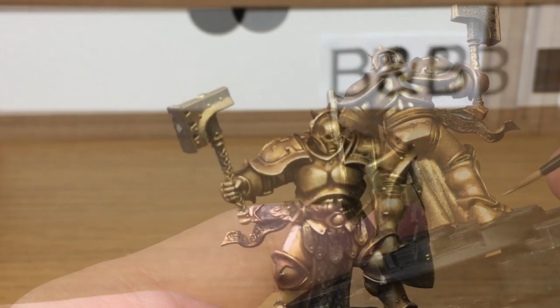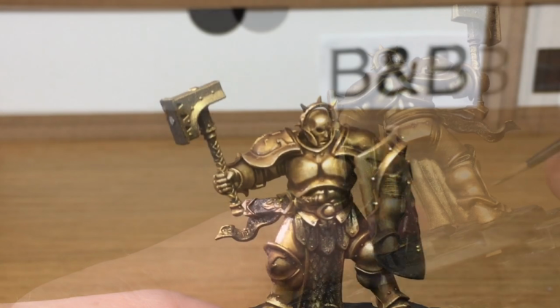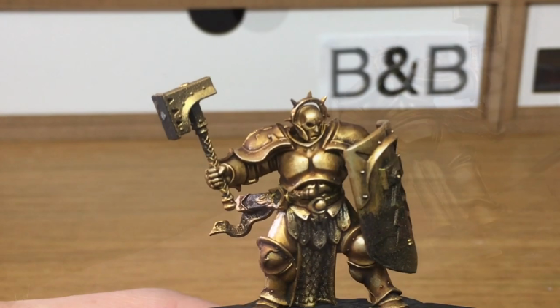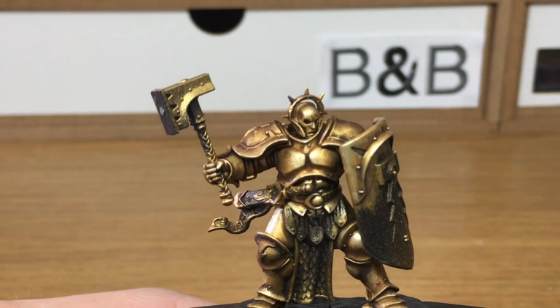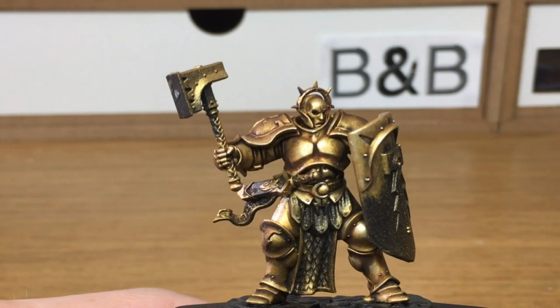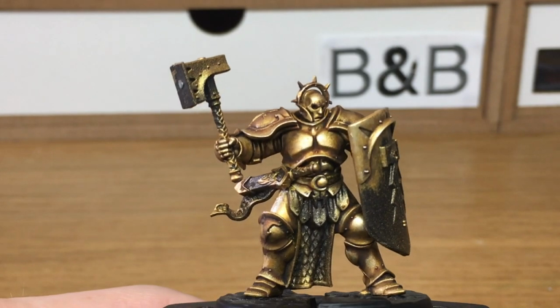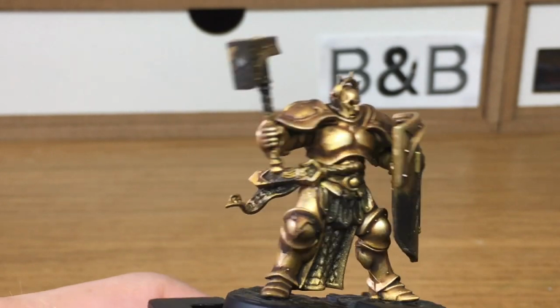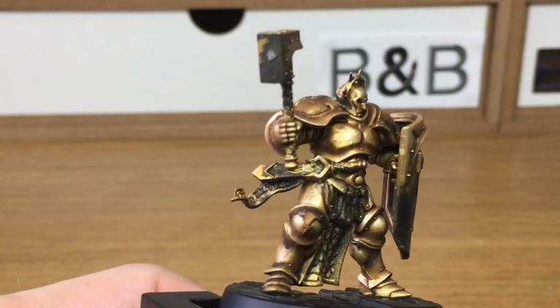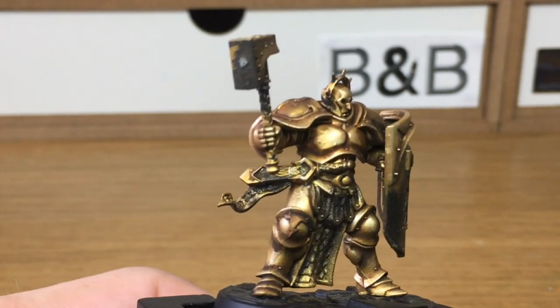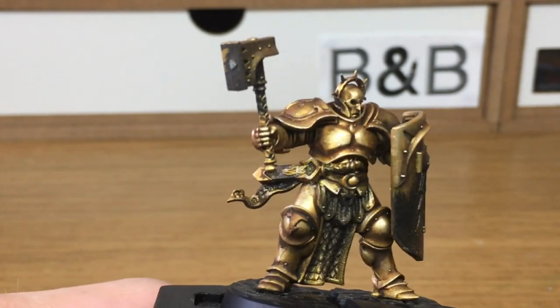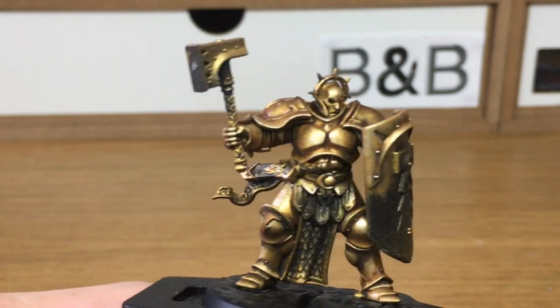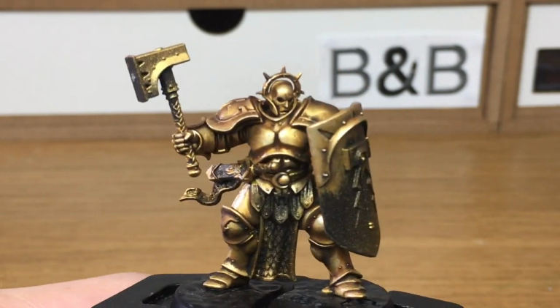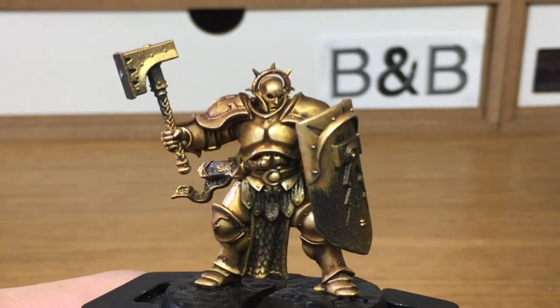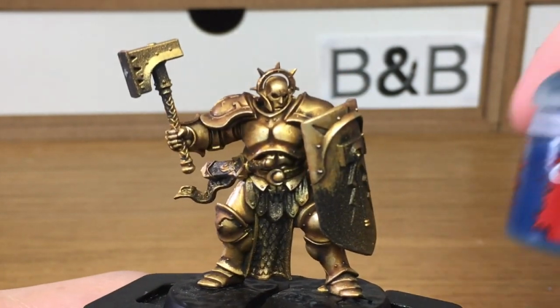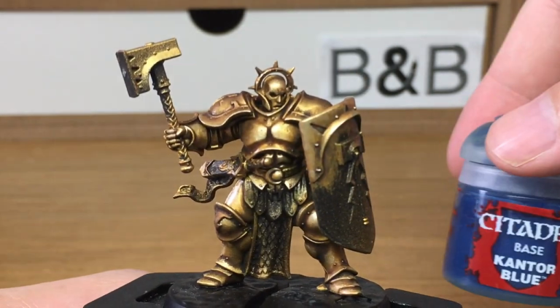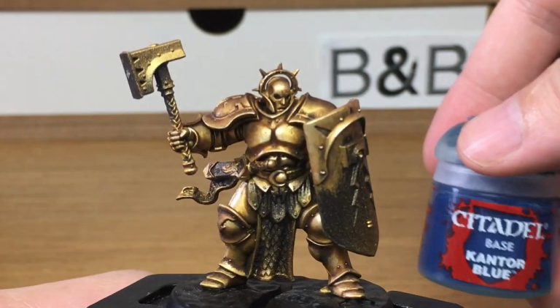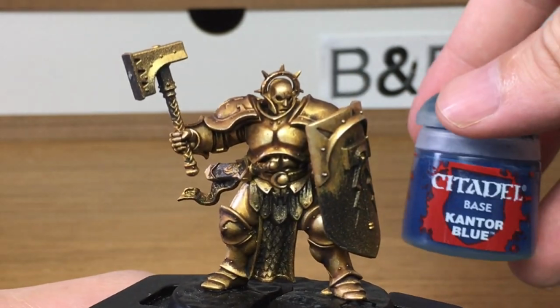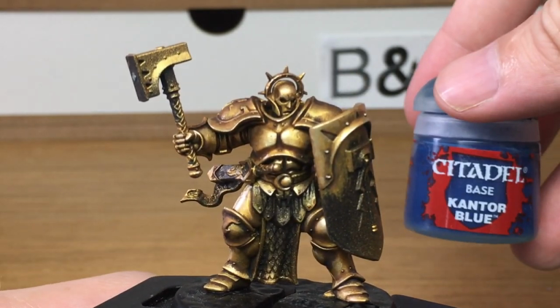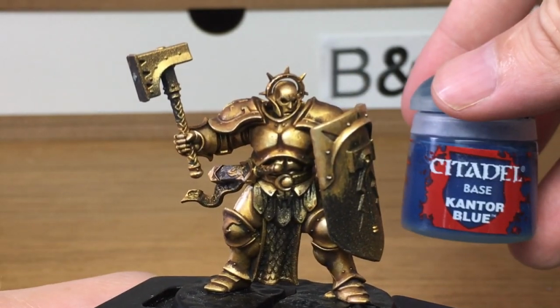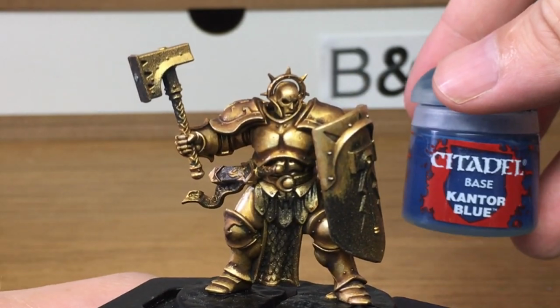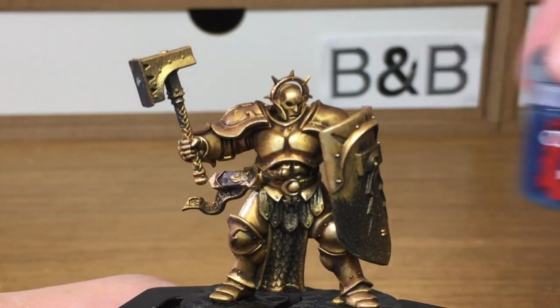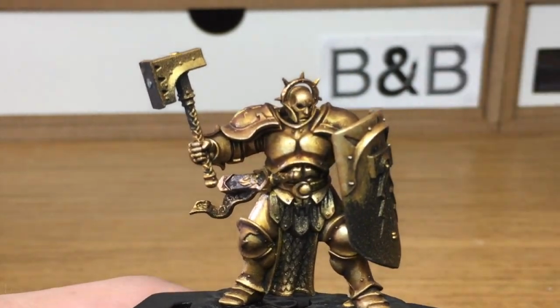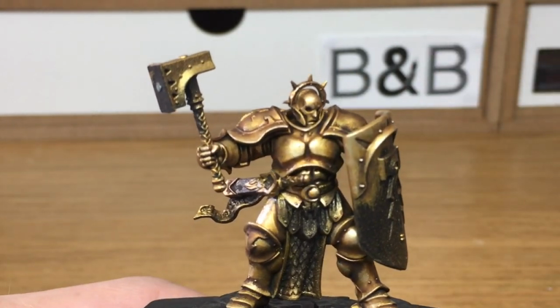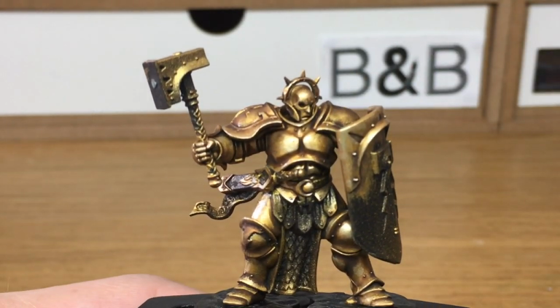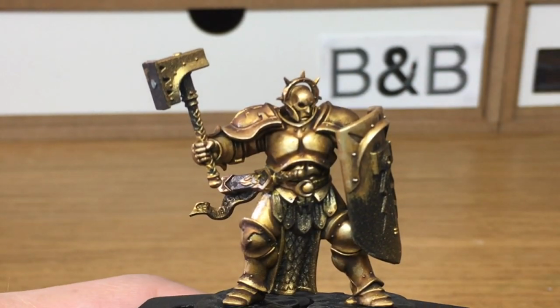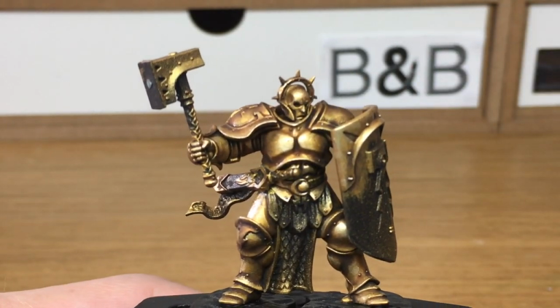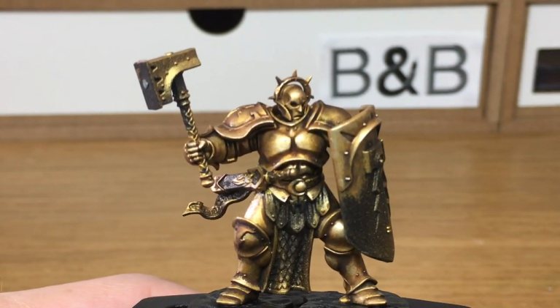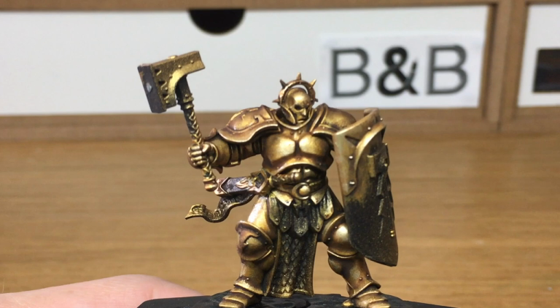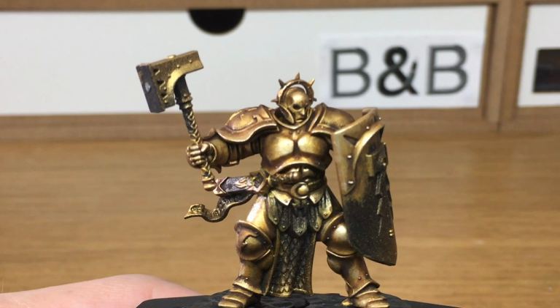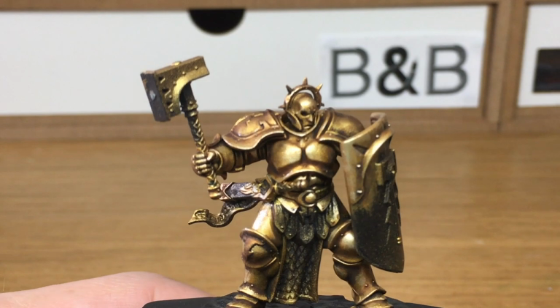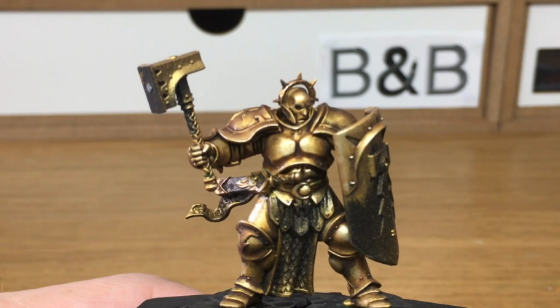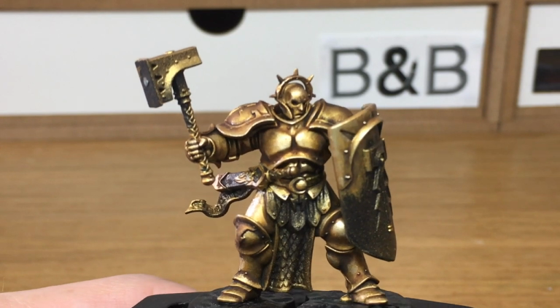With the gold all finished we're now going to use Citadel Canto Blue — I'm going to do all the blues on the model.